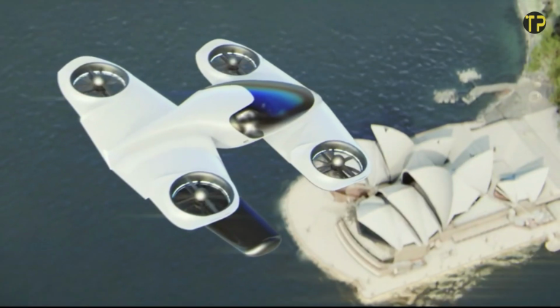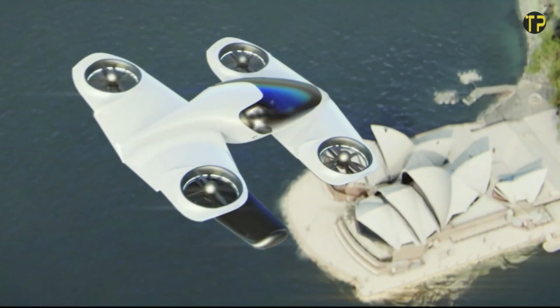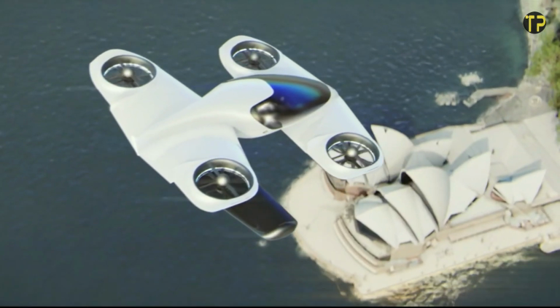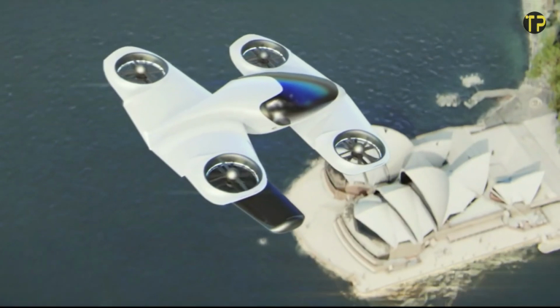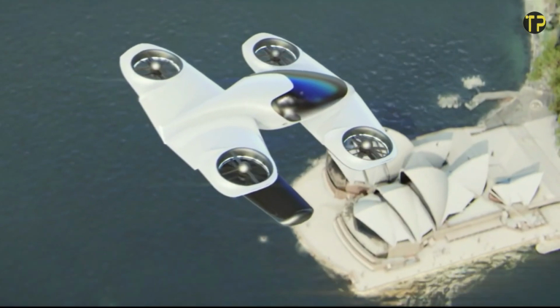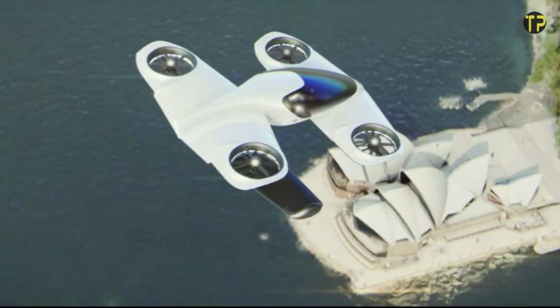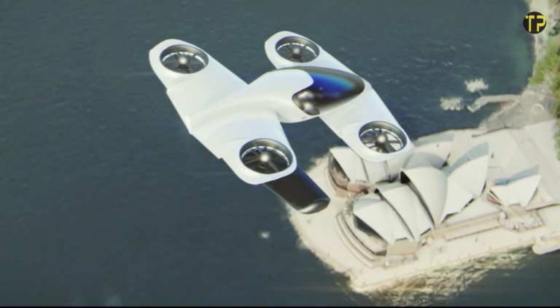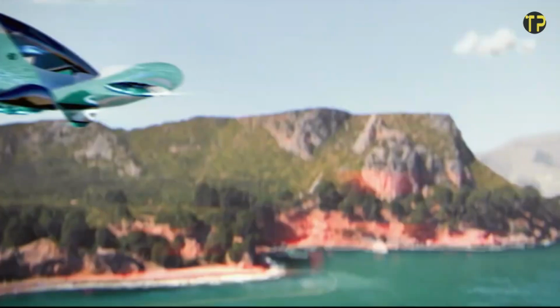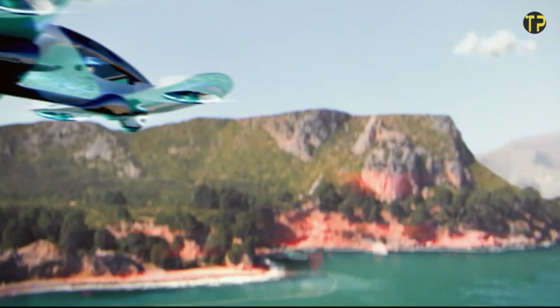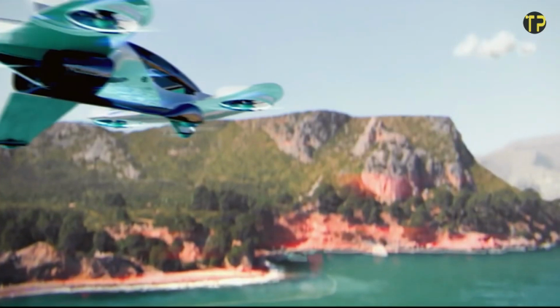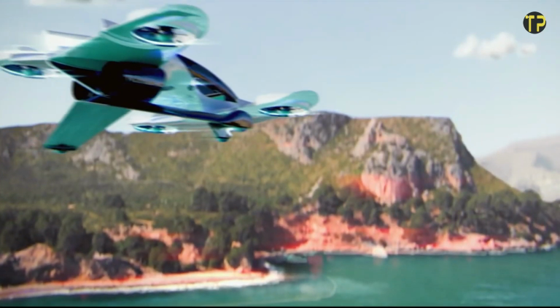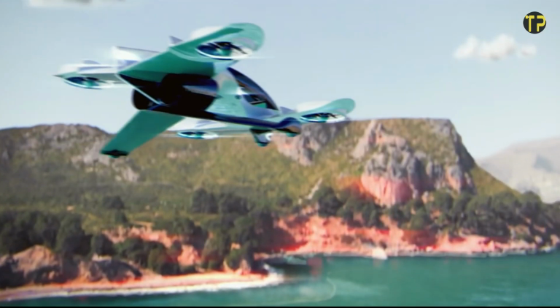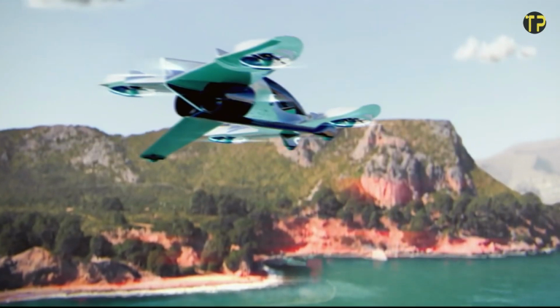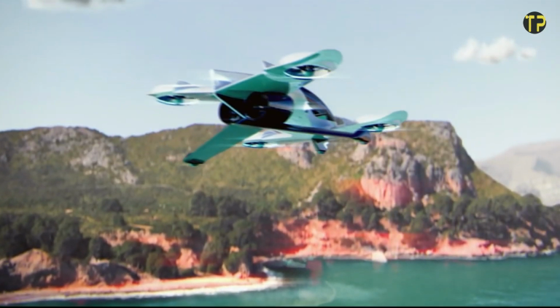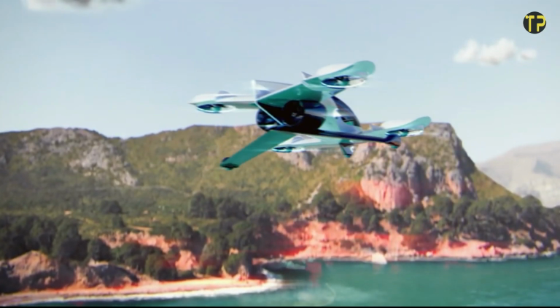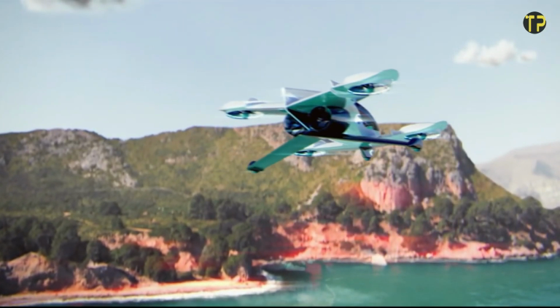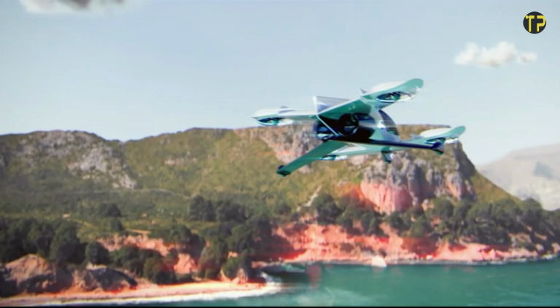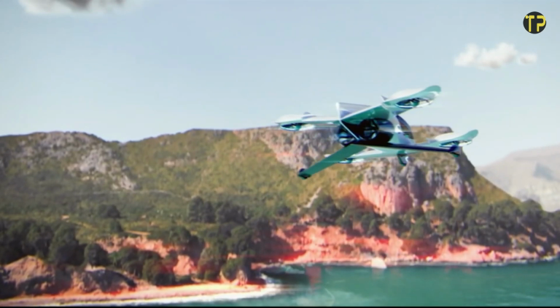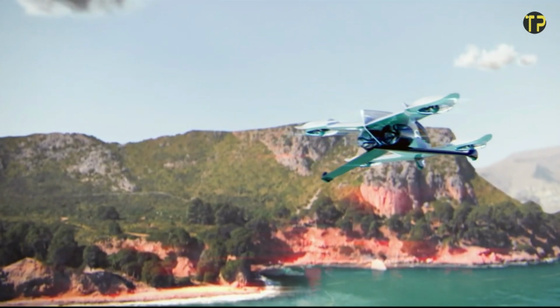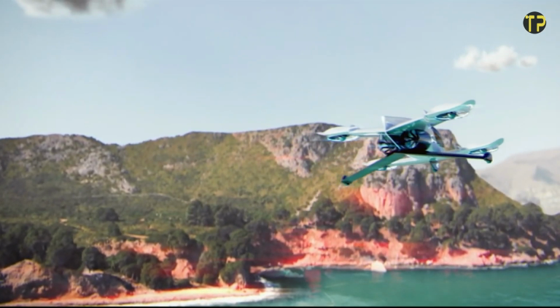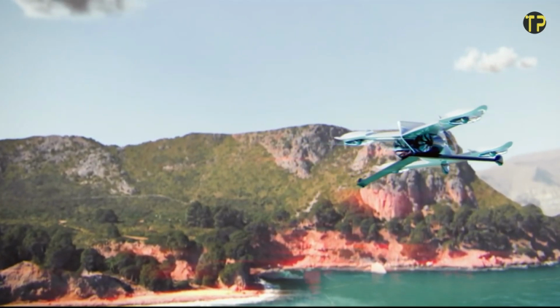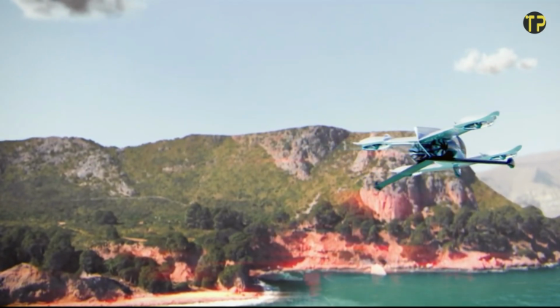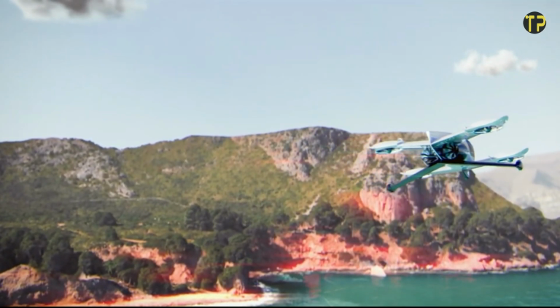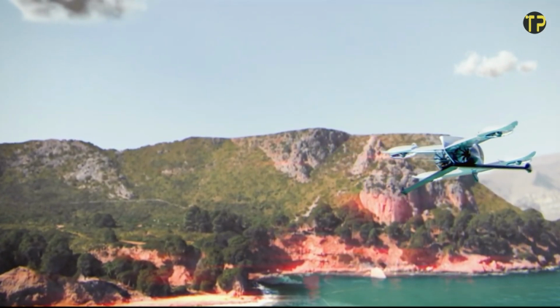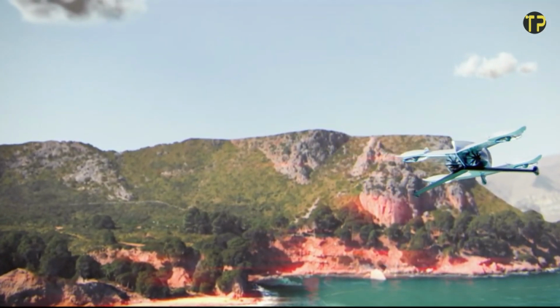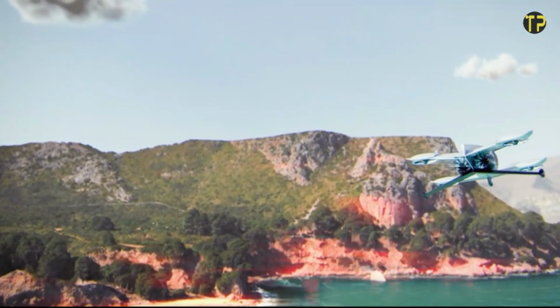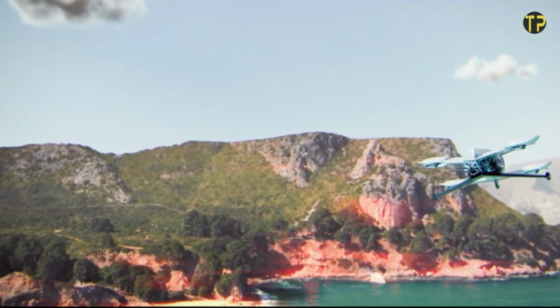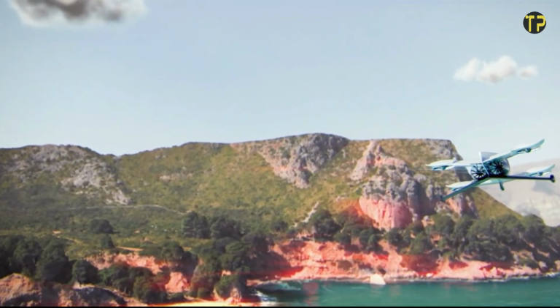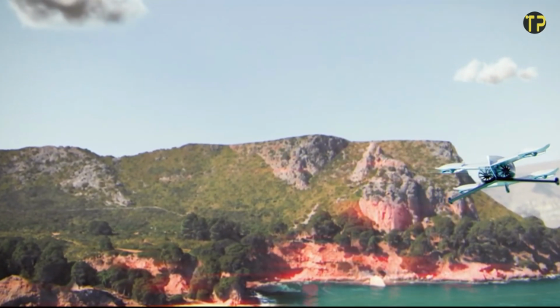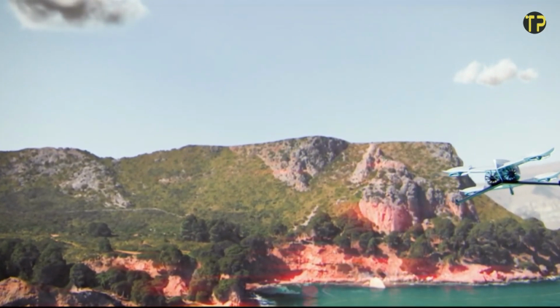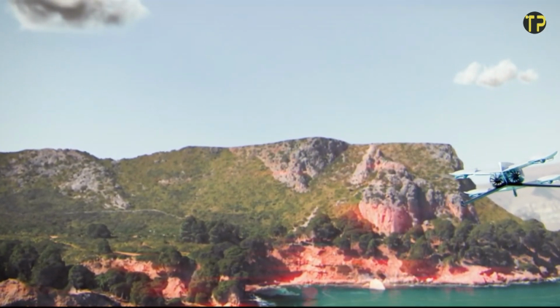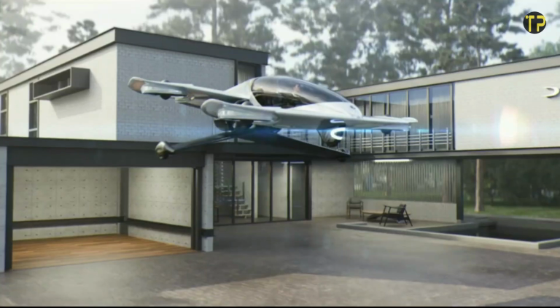The Duroni H1-X represents a bold step towards a future where flying cars are not just sci-fi dreams but an everyday reality.